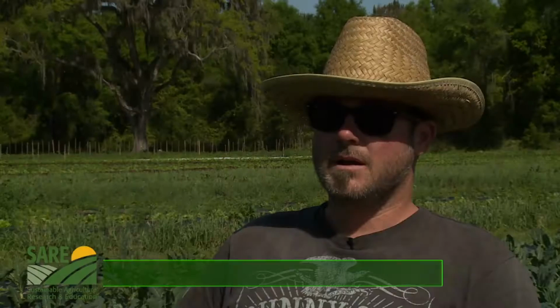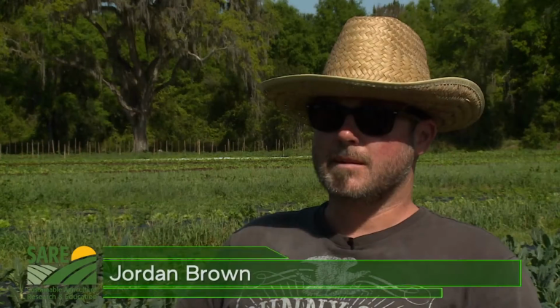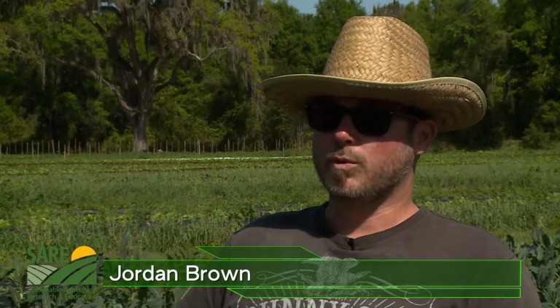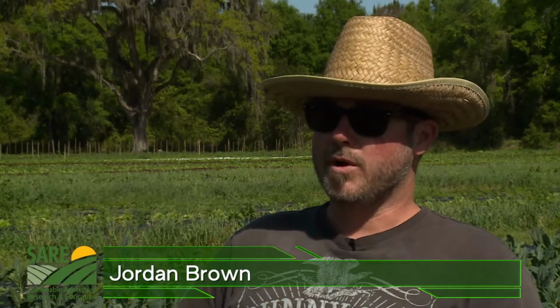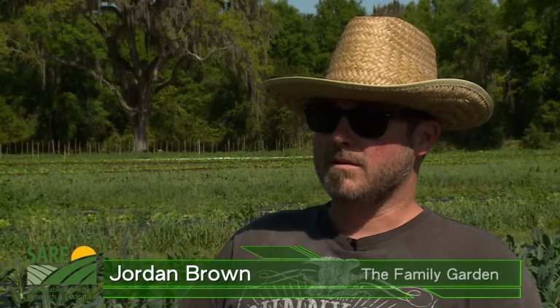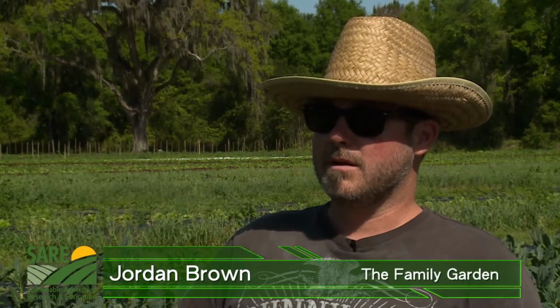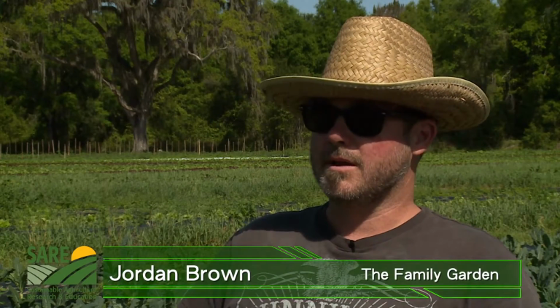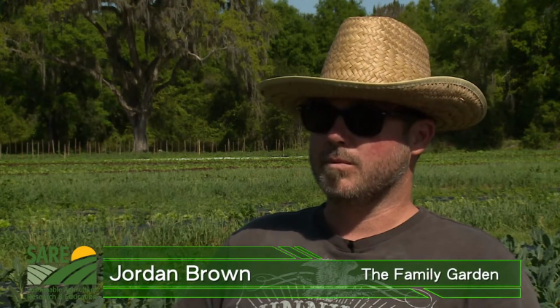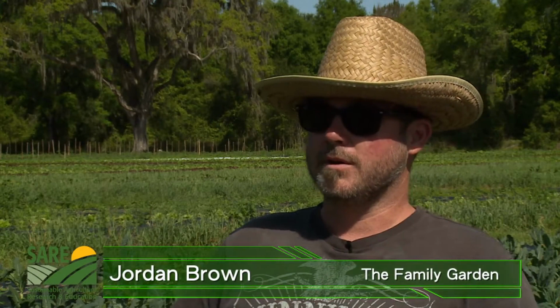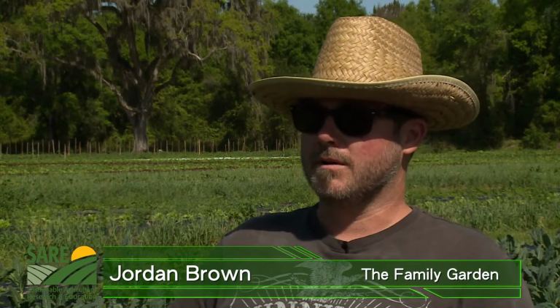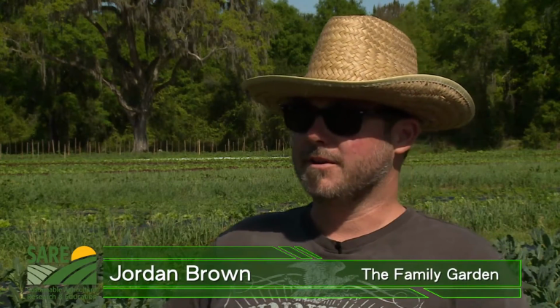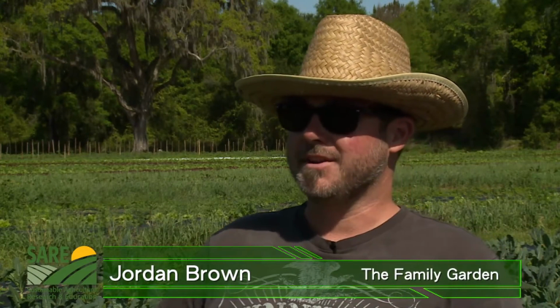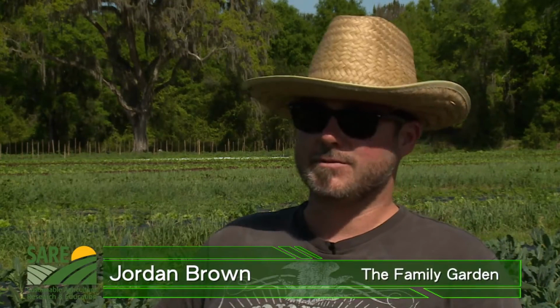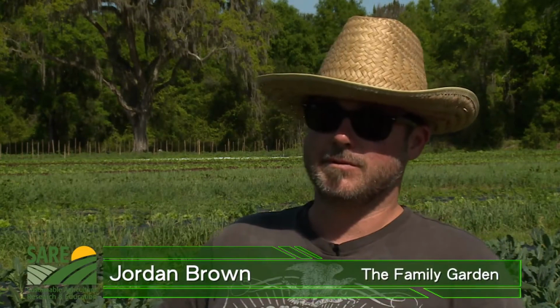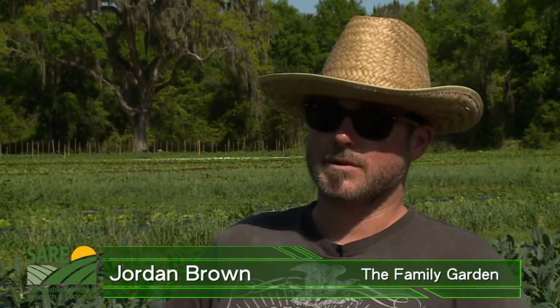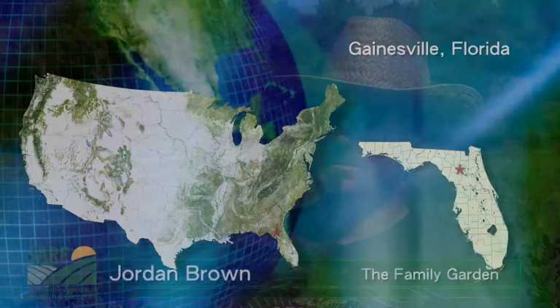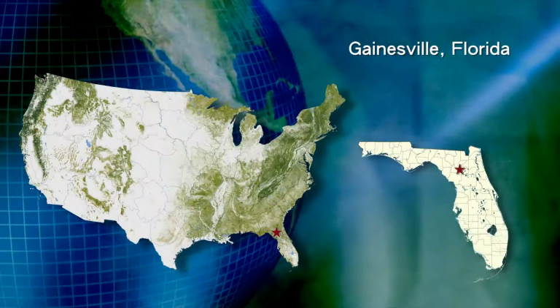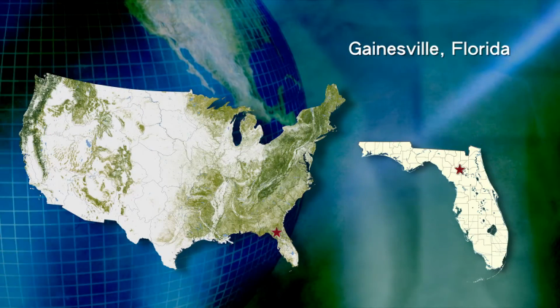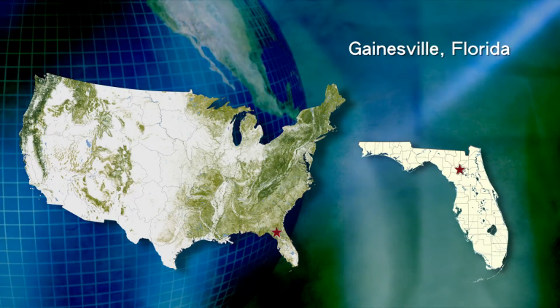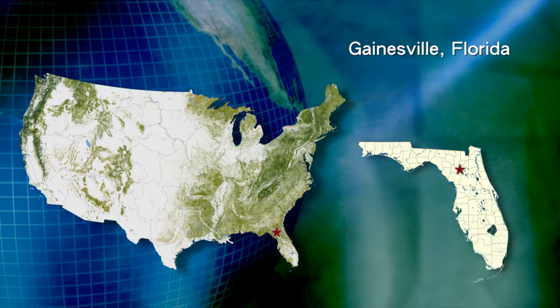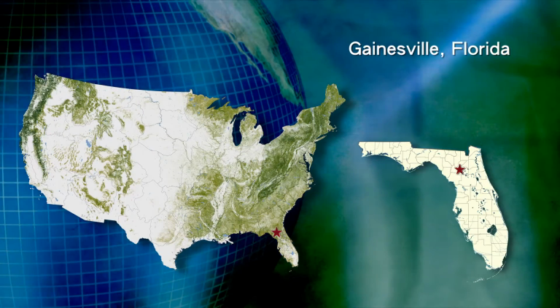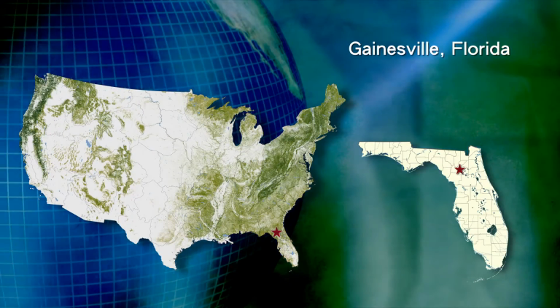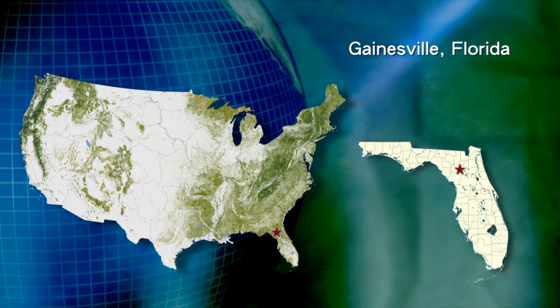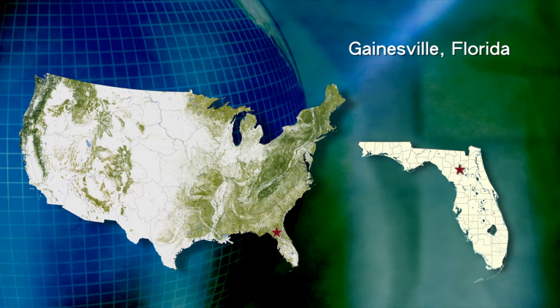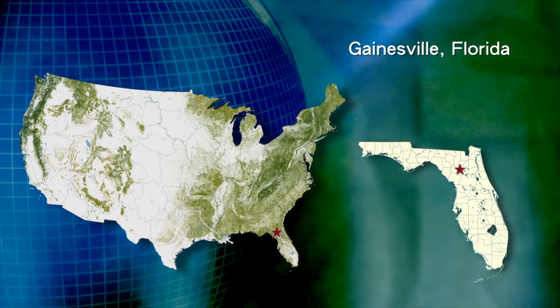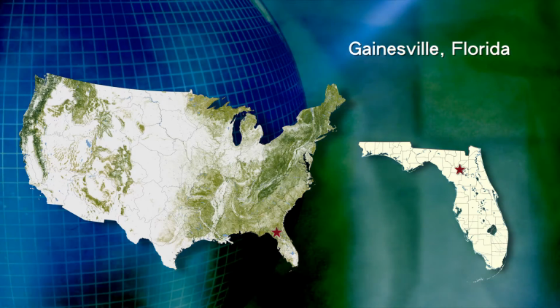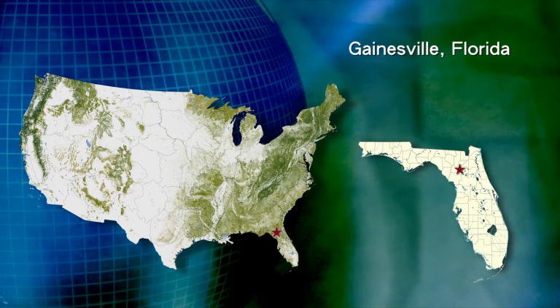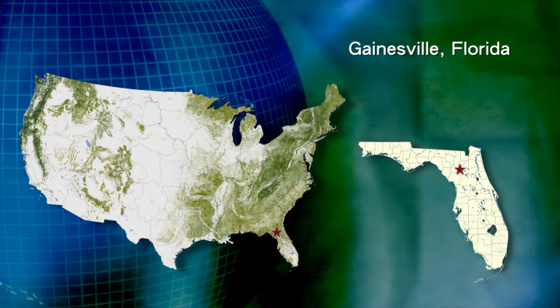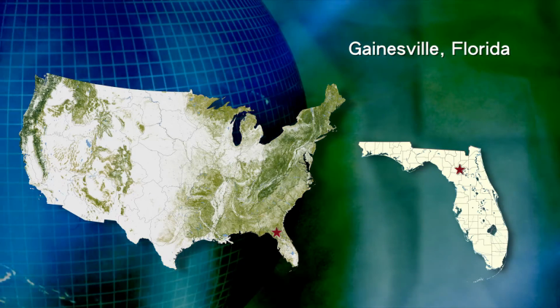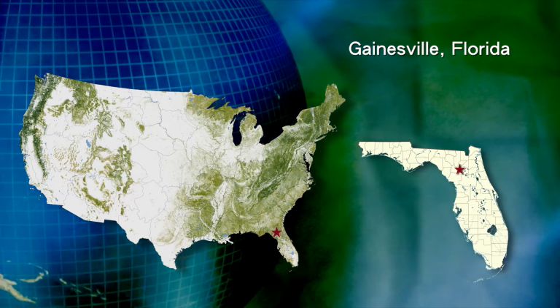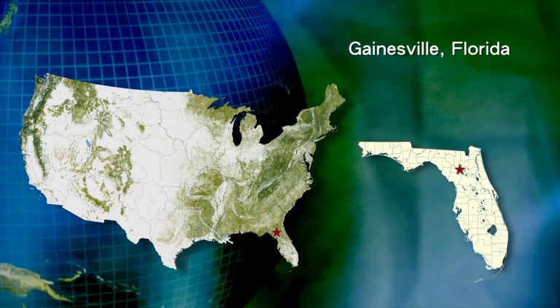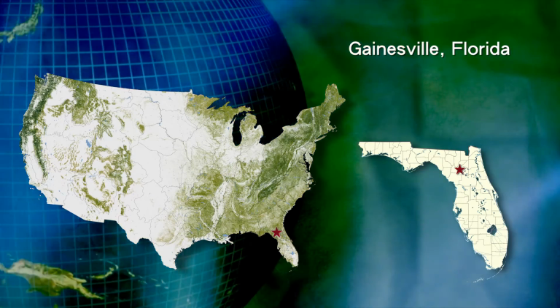I'm Jordan Brown and we are here in Gainesville, Florida. We've been here this is our first year here; before this we farmed in Bell, Florida.